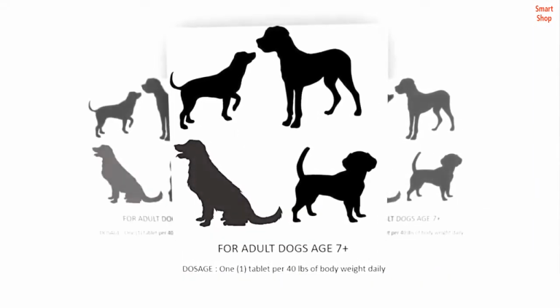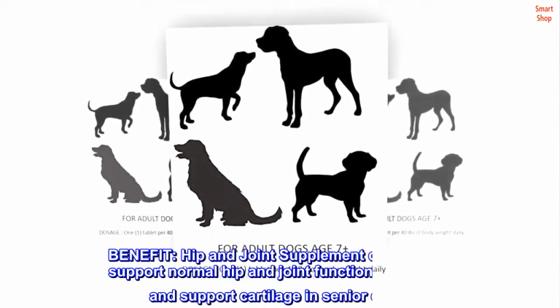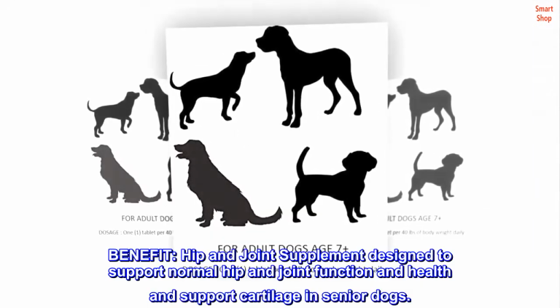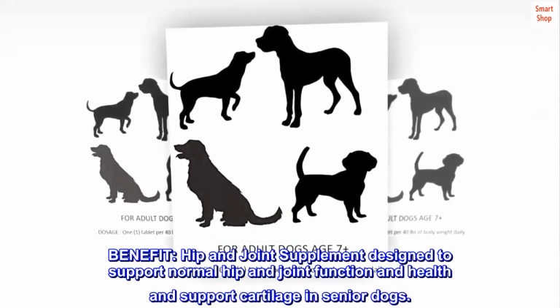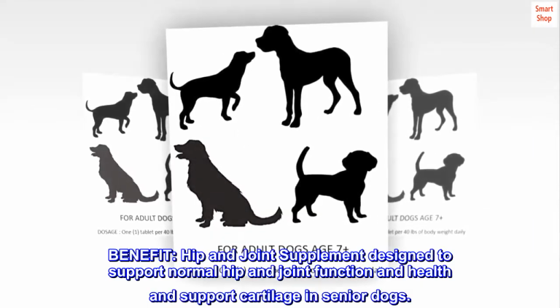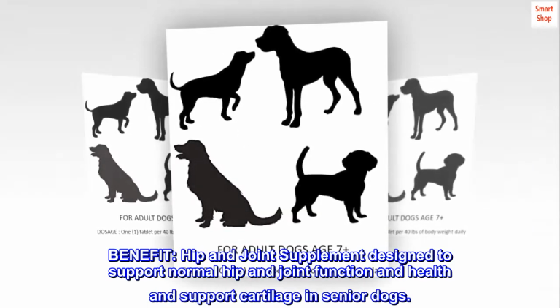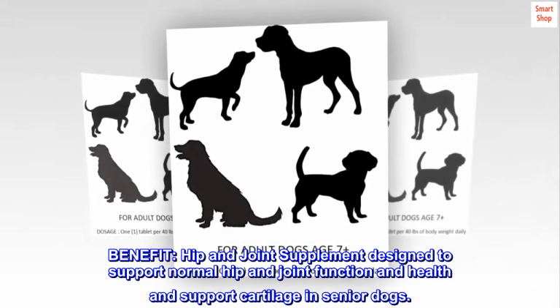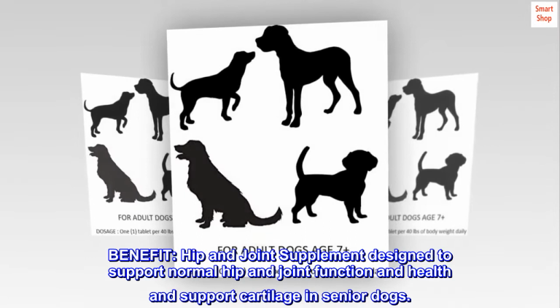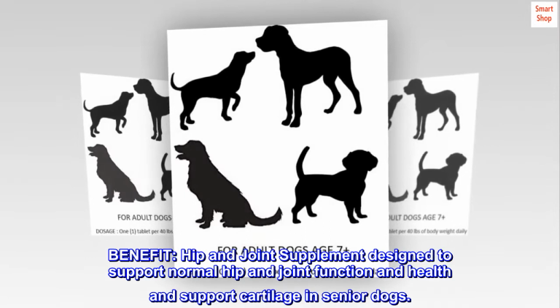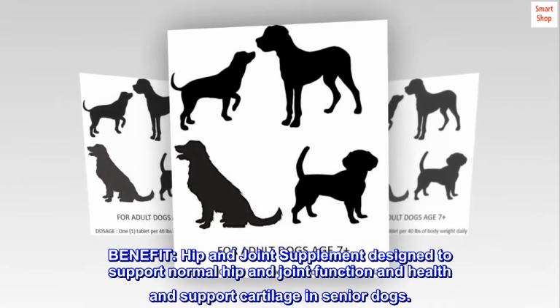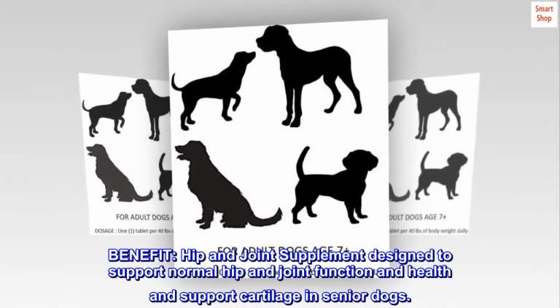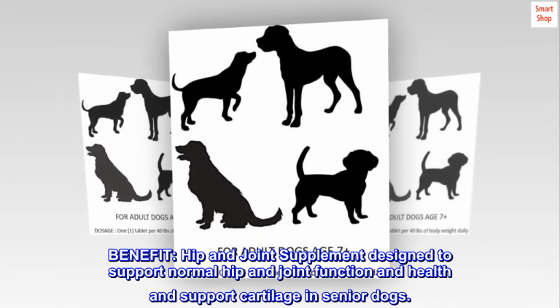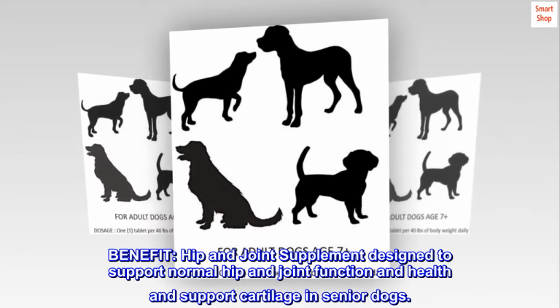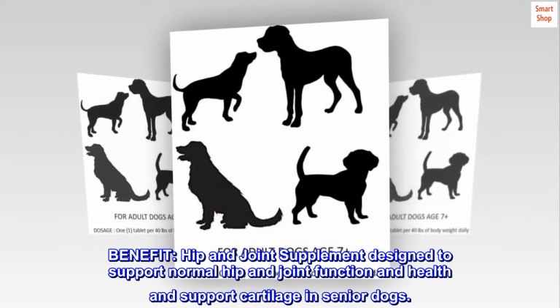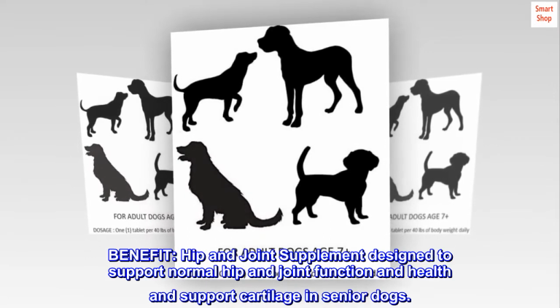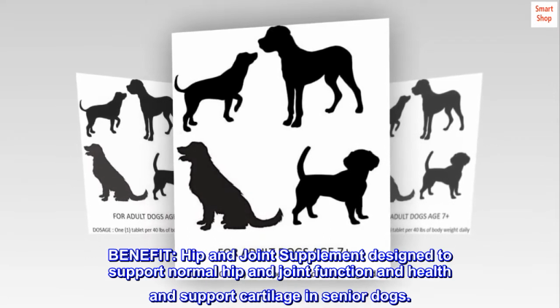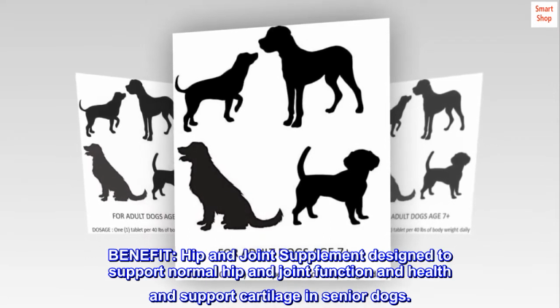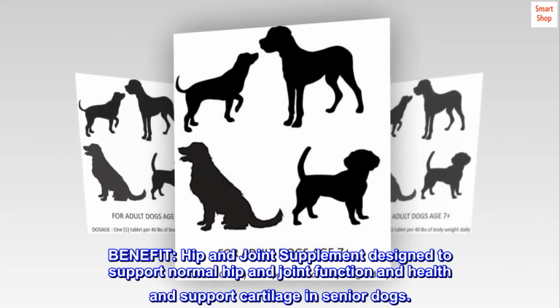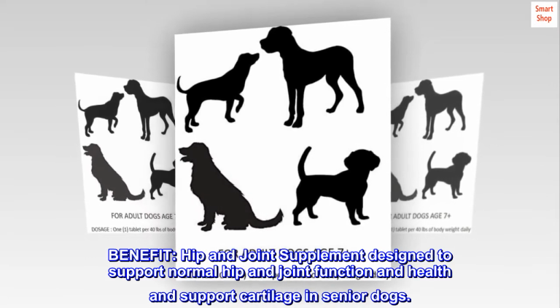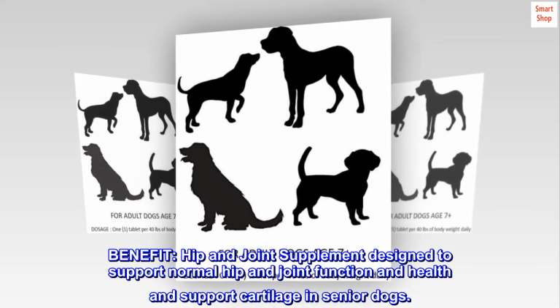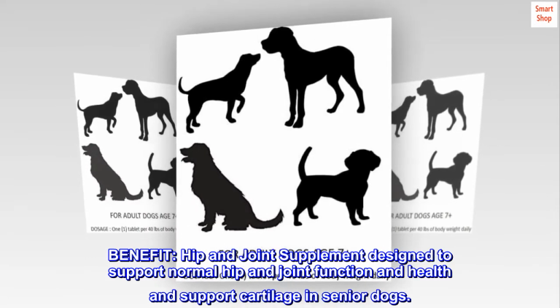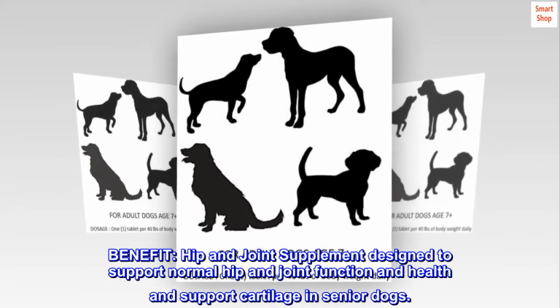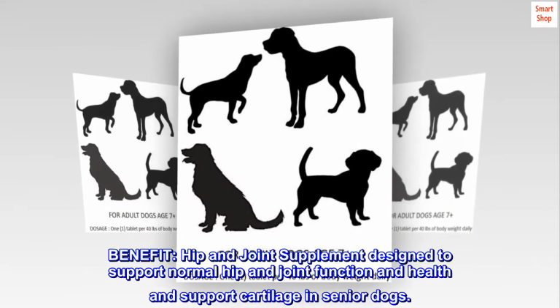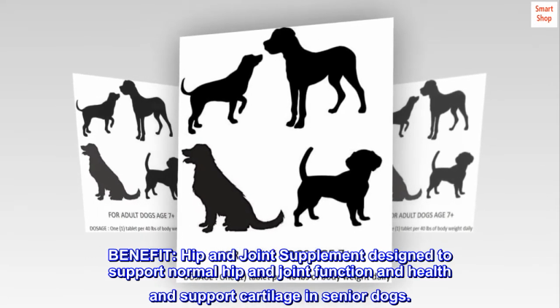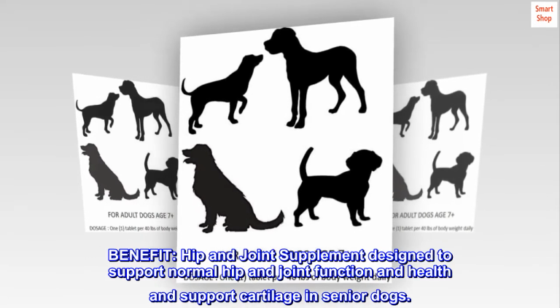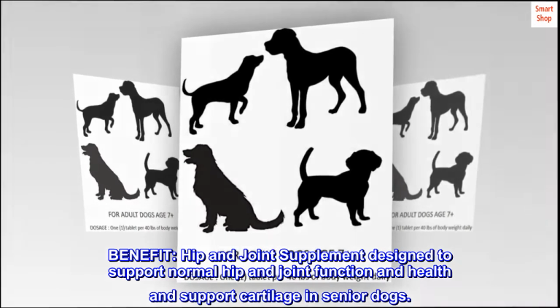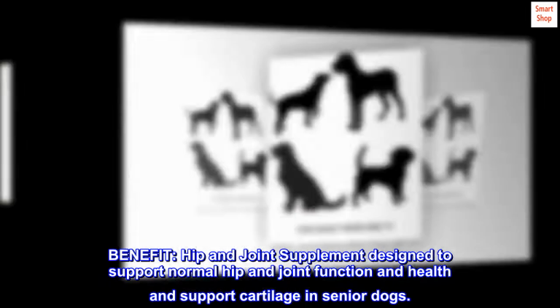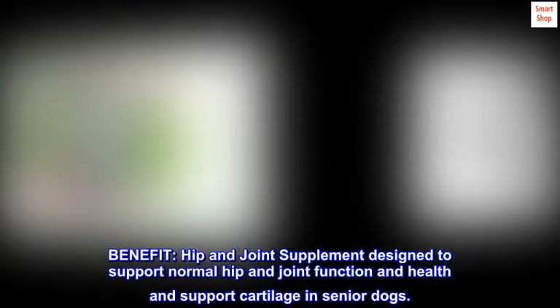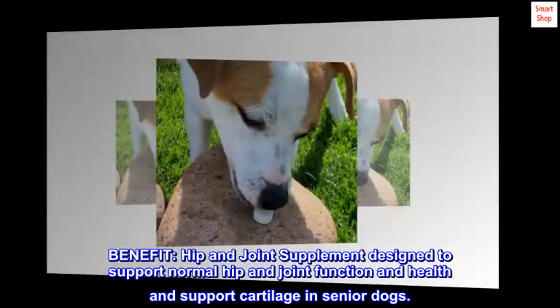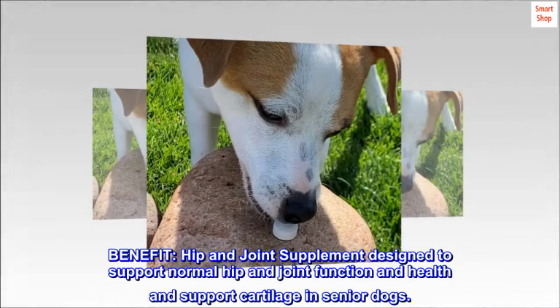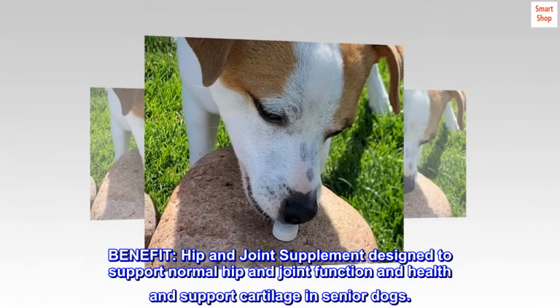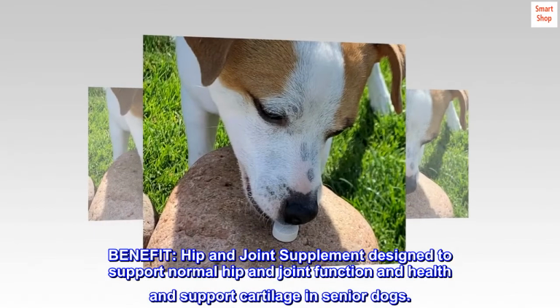Benefit: Hip and joint supplement designed to support normal hip and joint function and health, and to support cartilage in senior dogs.